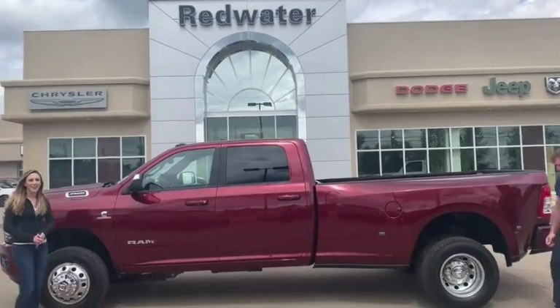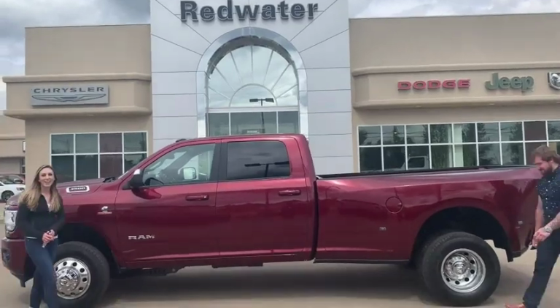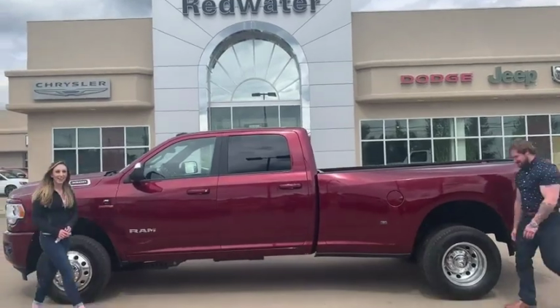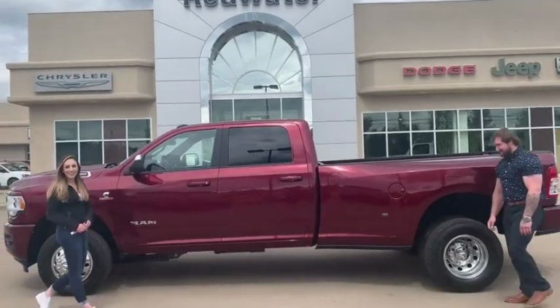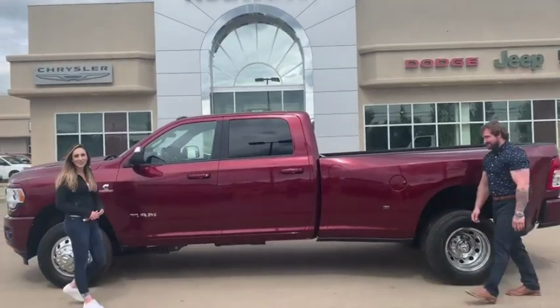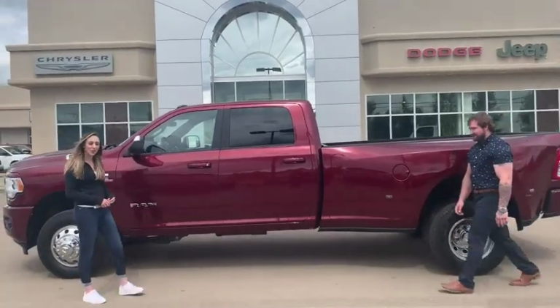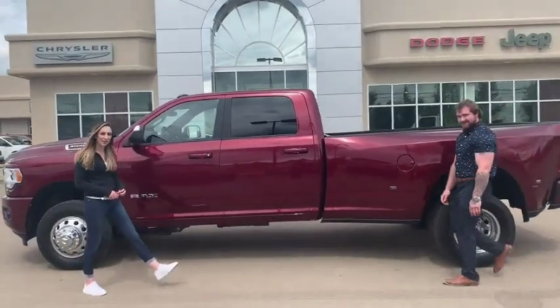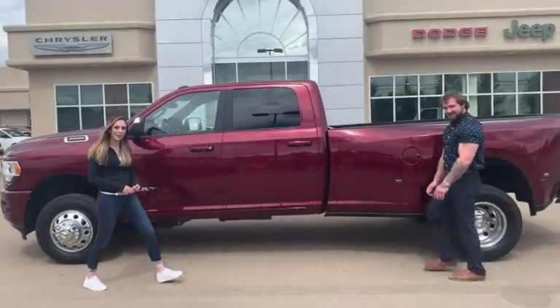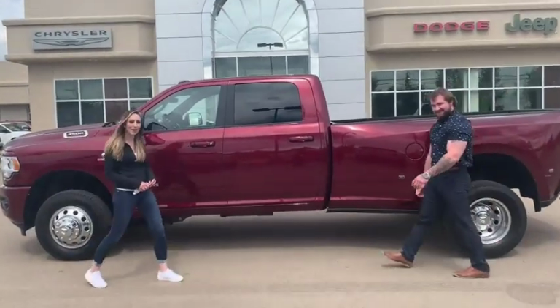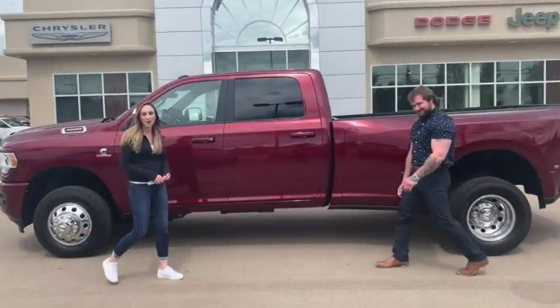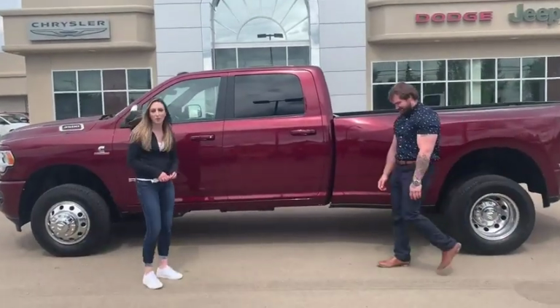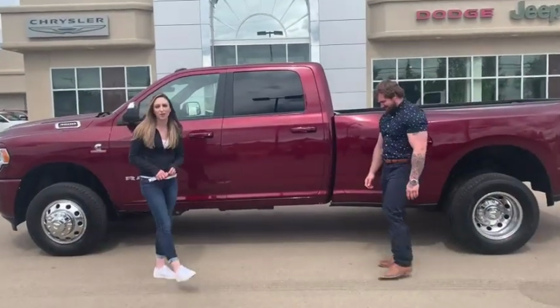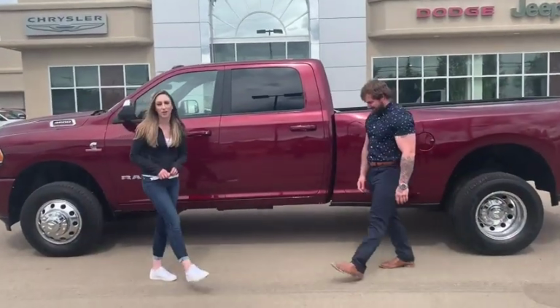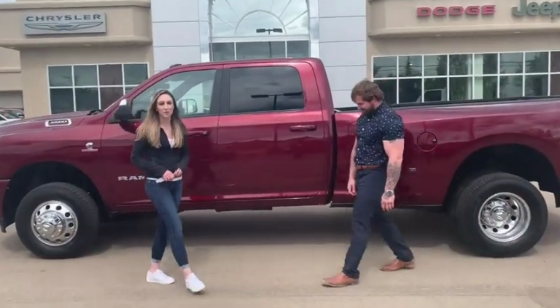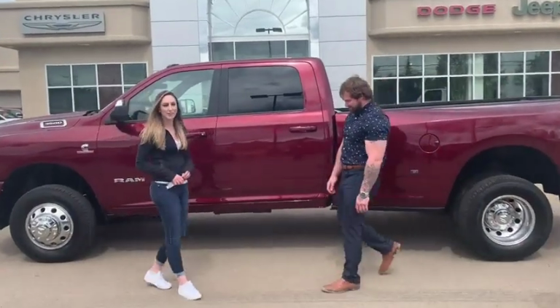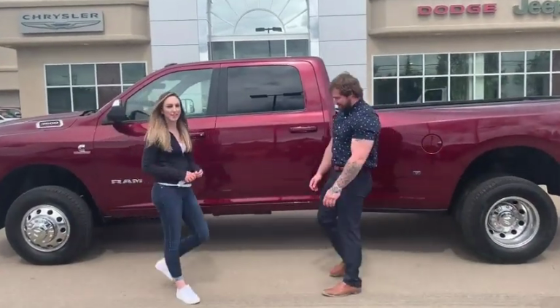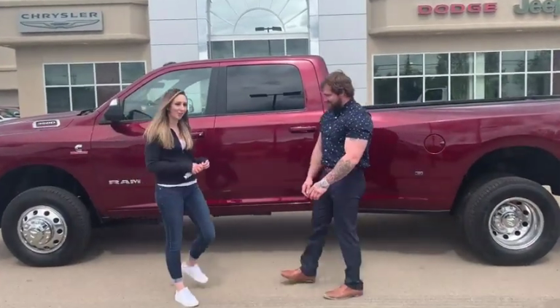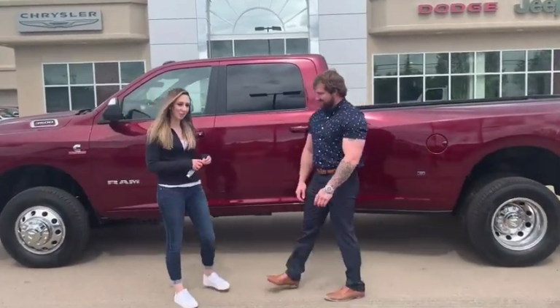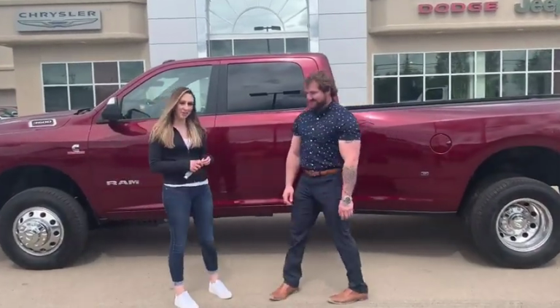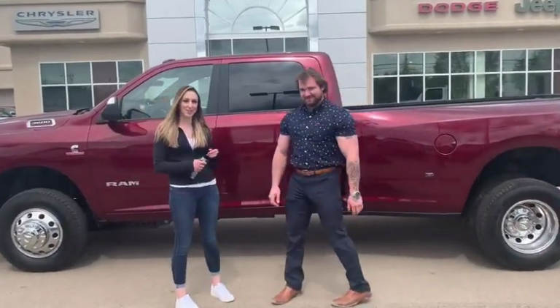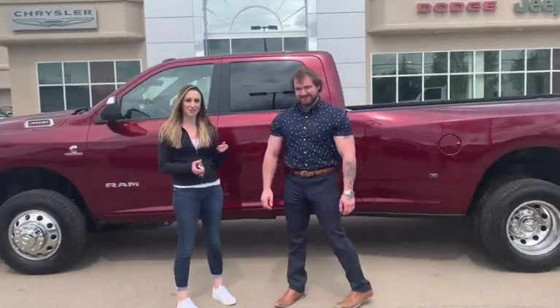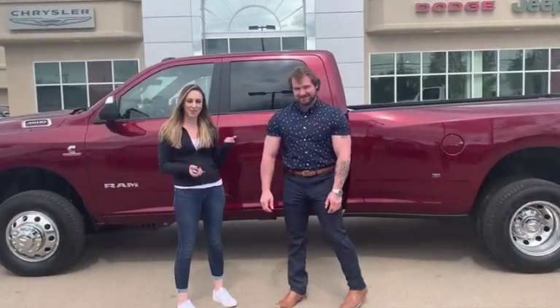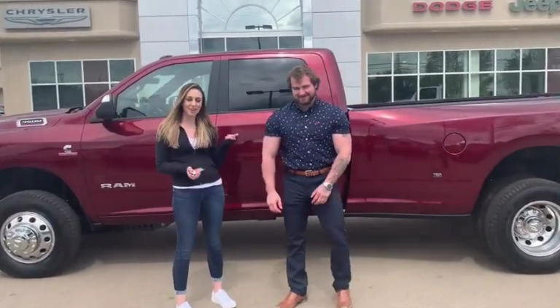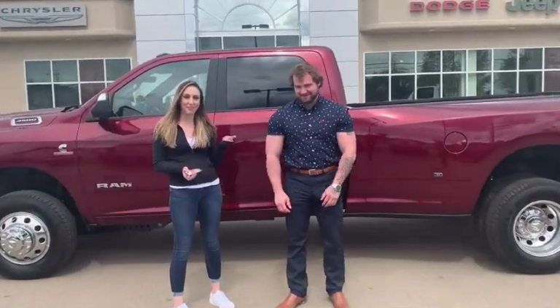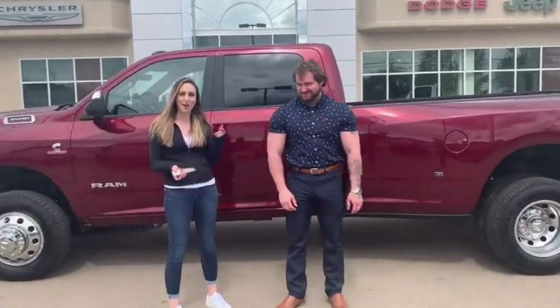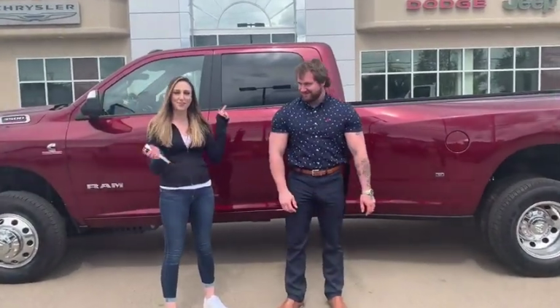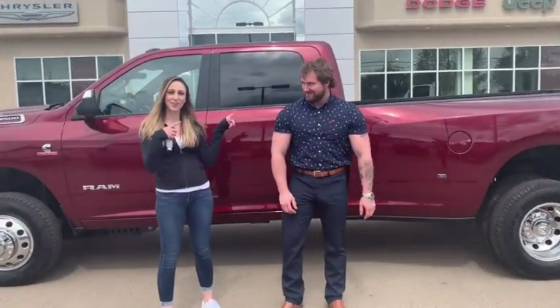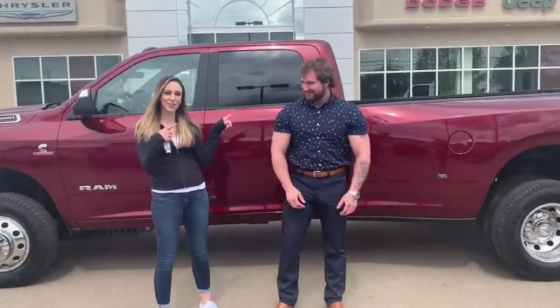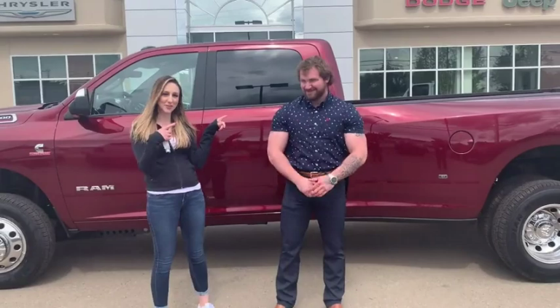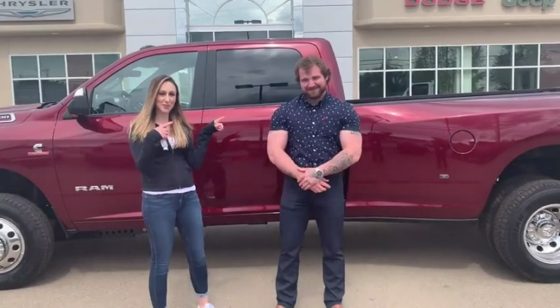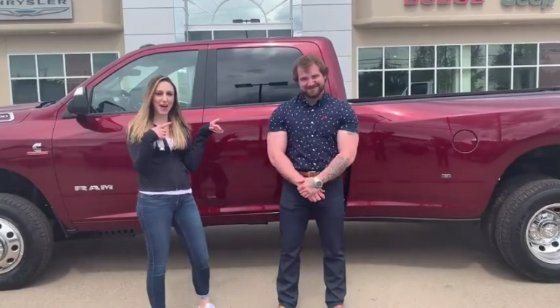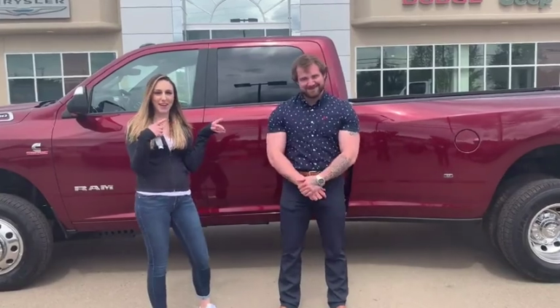Hey guys, it's Jill down at Redwater Dodge, home of the $10 oil change and rig ready rams. Look who's back.